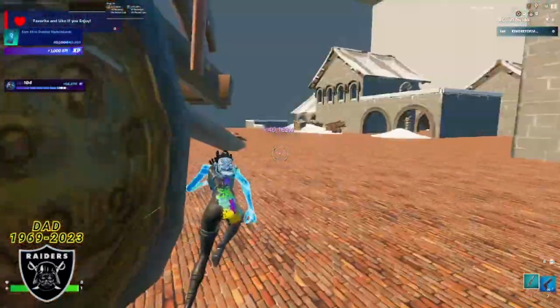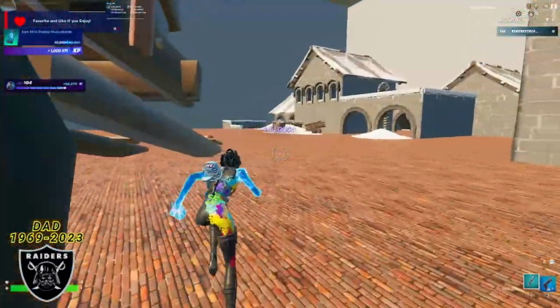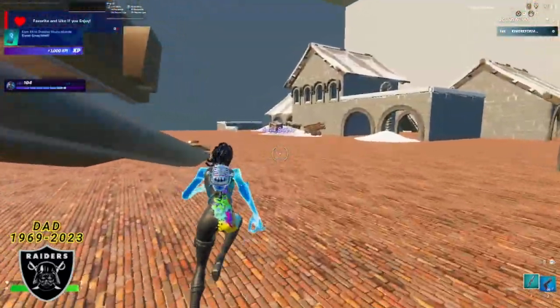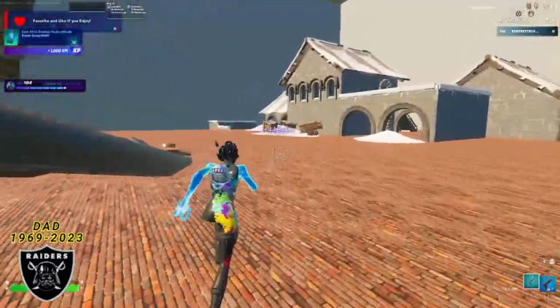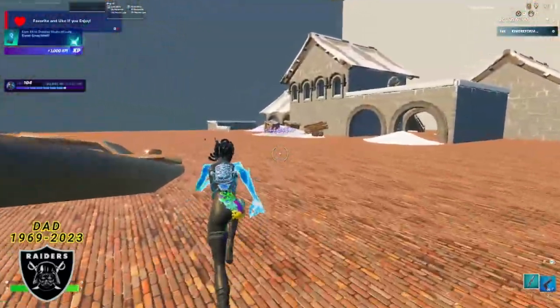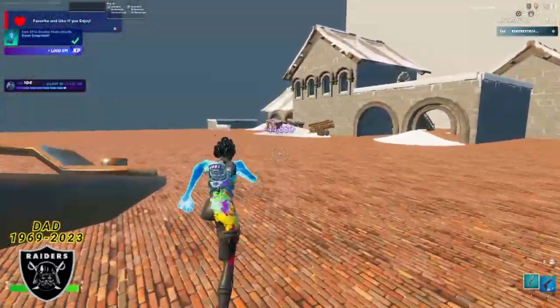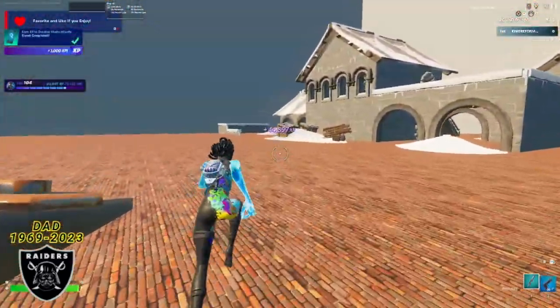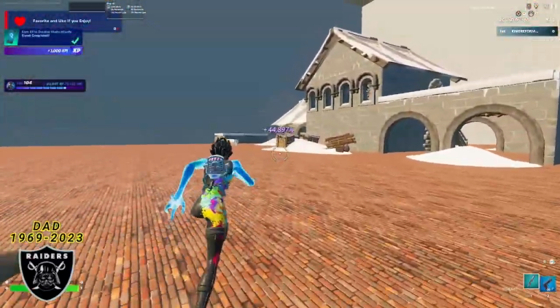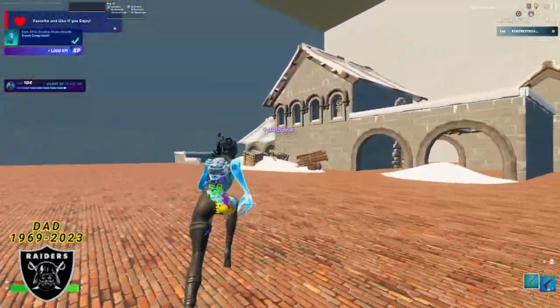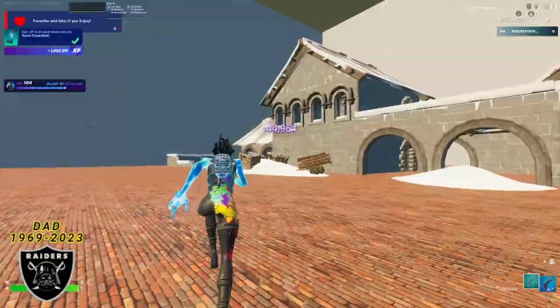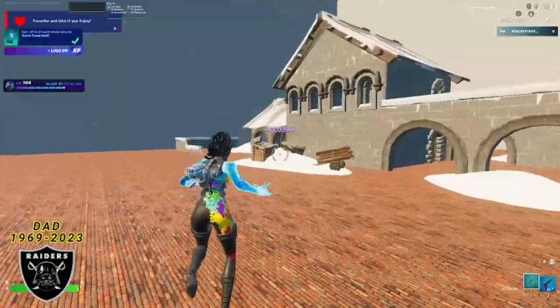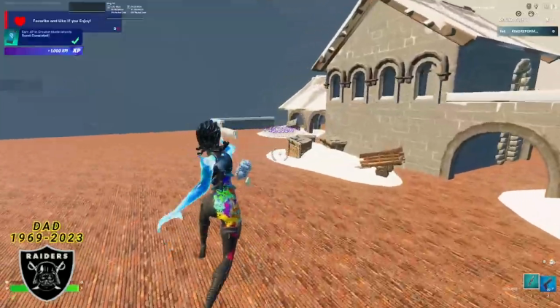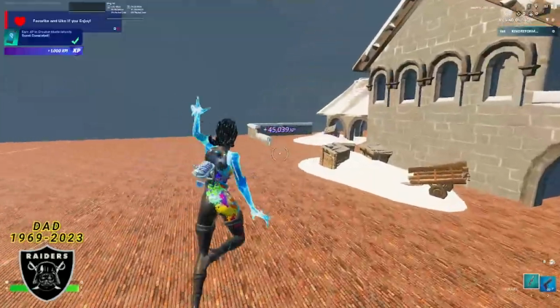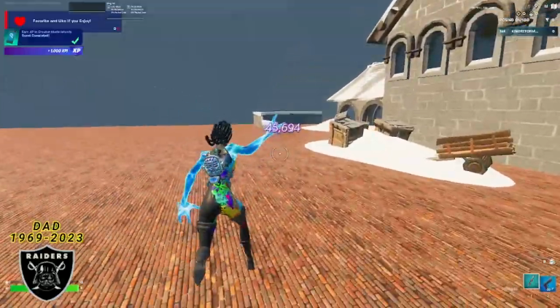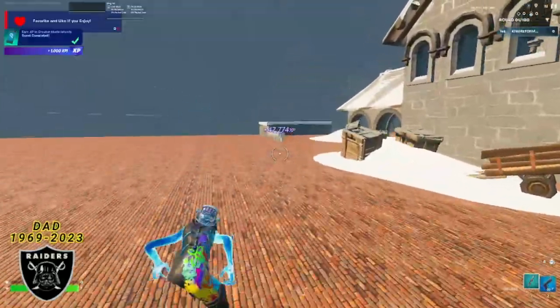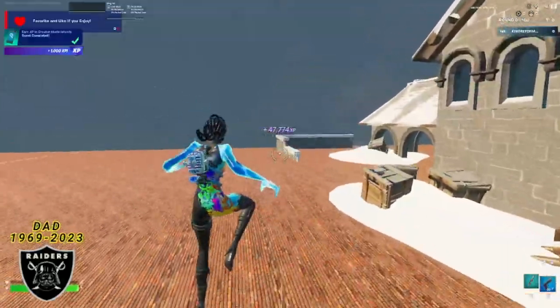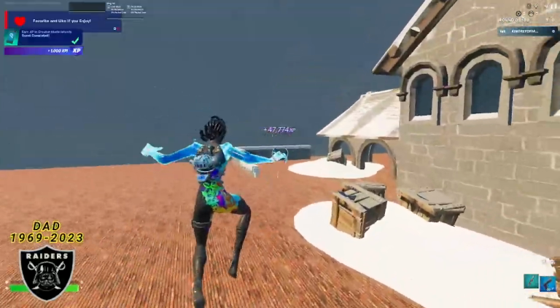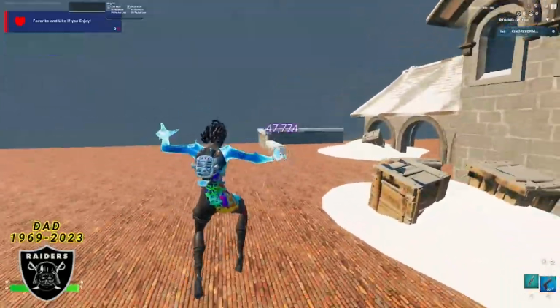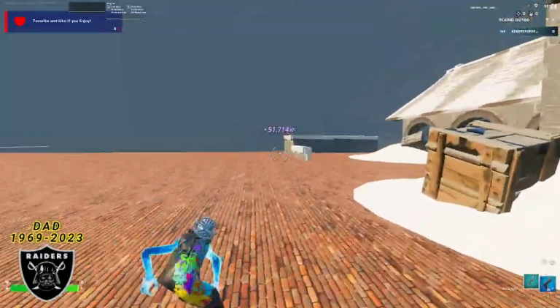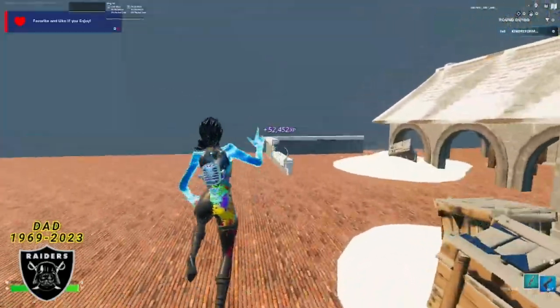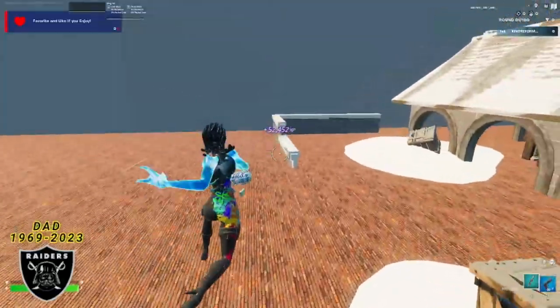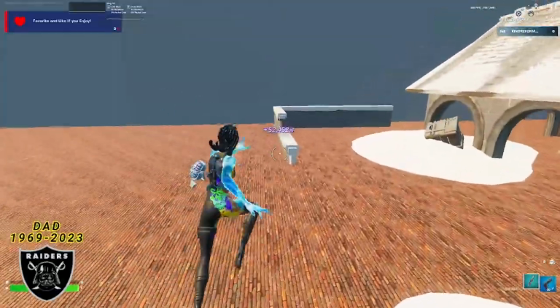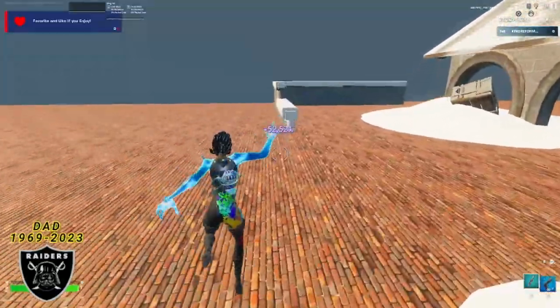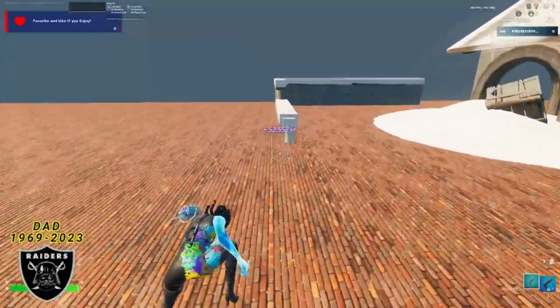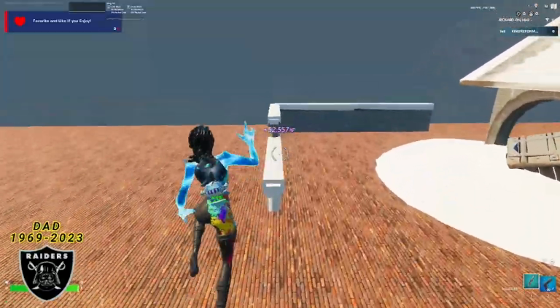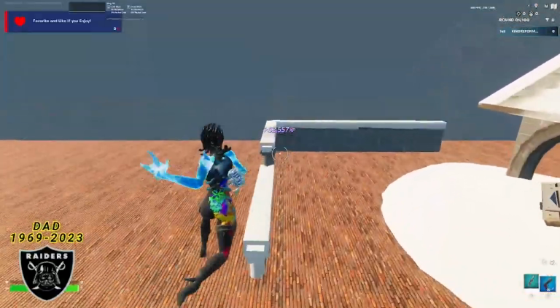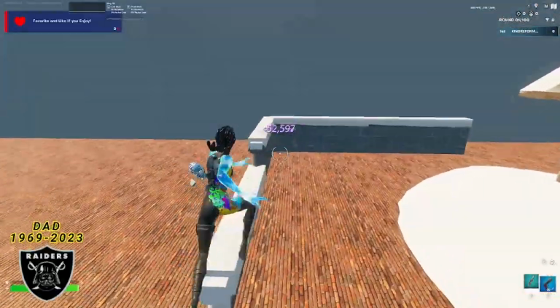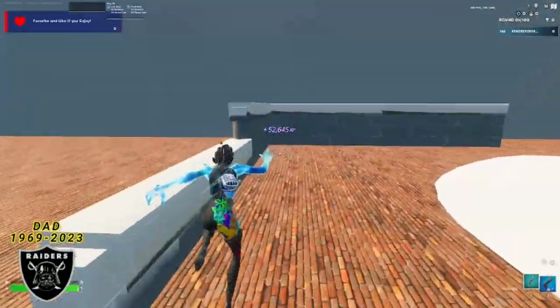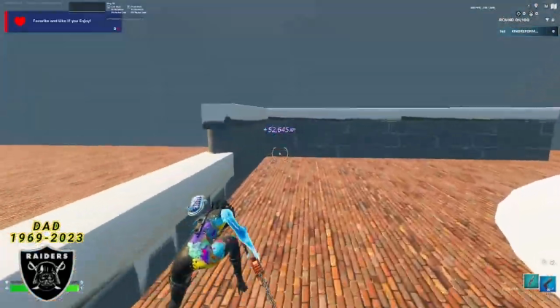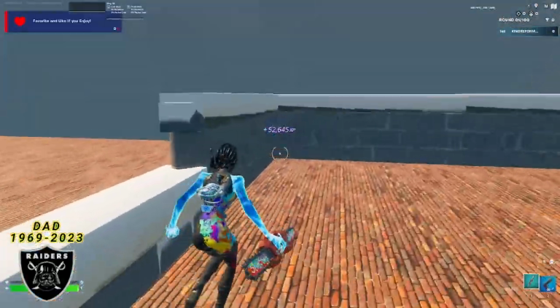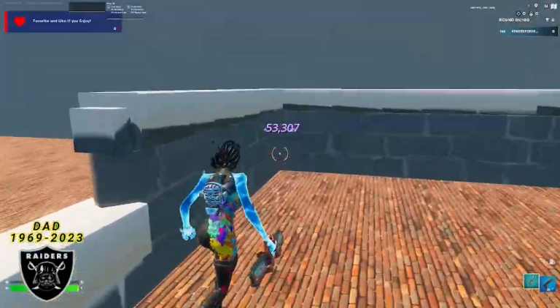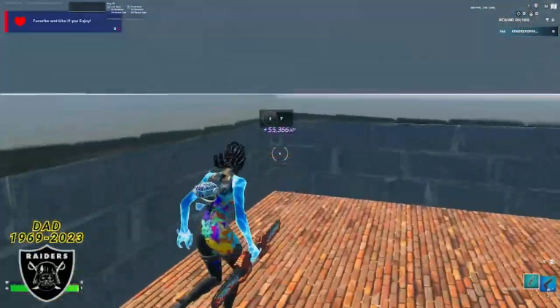For your second boost, all you've got to do is run over to the stone building, and up against this wood stone wall over here in the corner is going to be XP button number two.